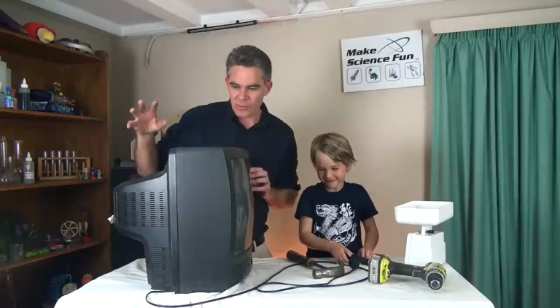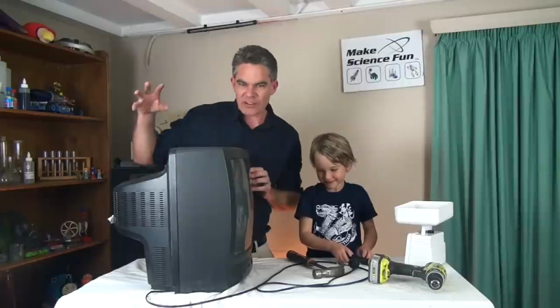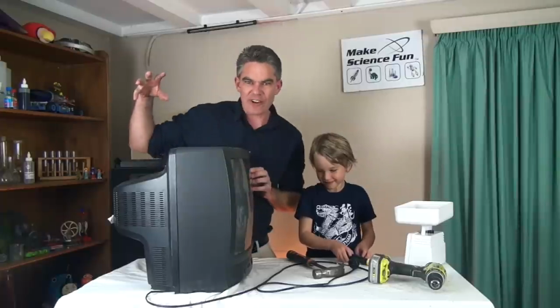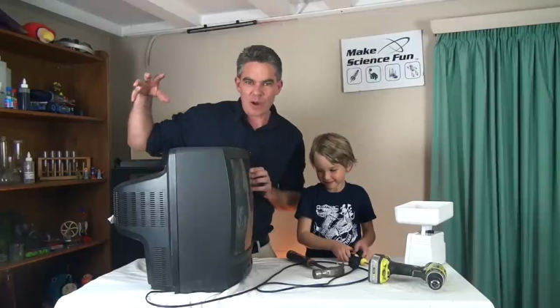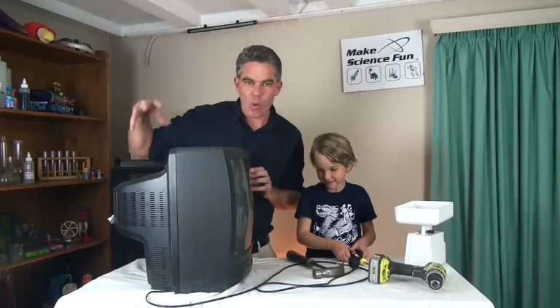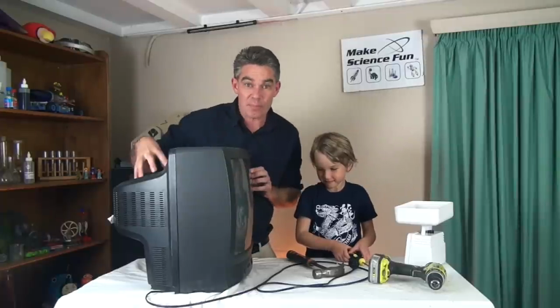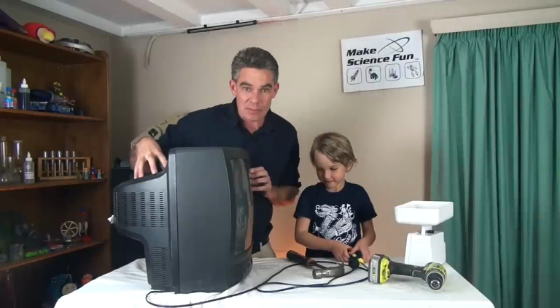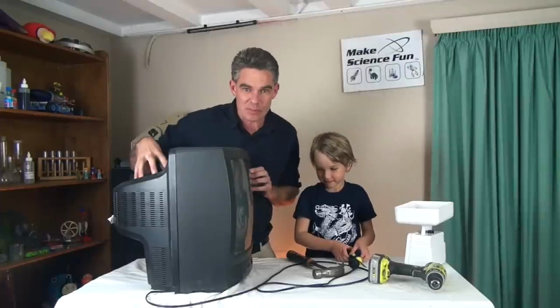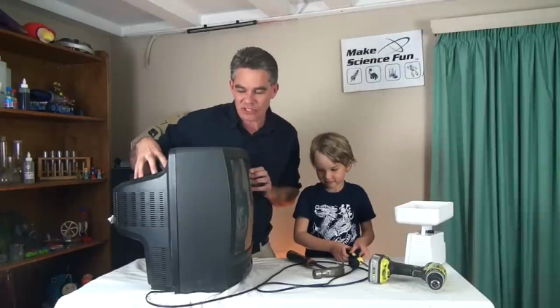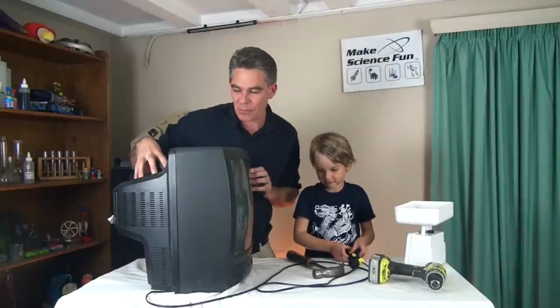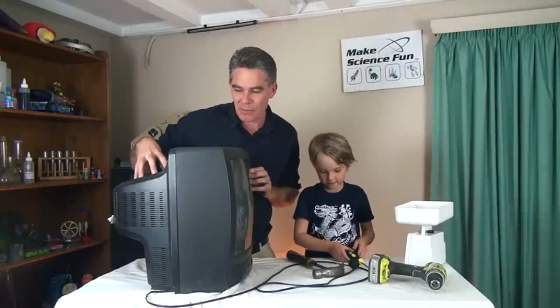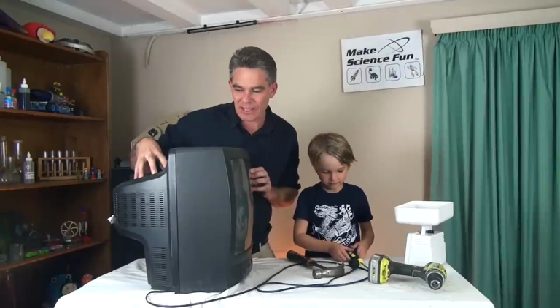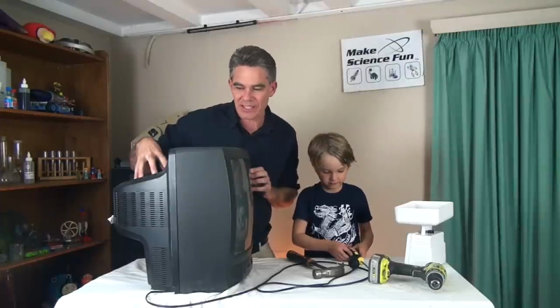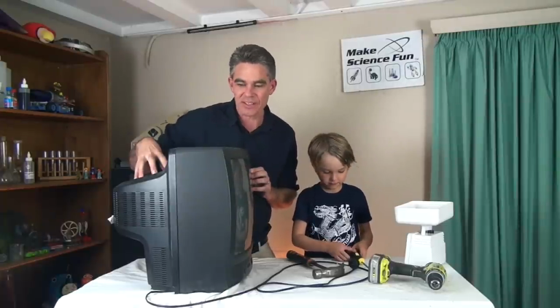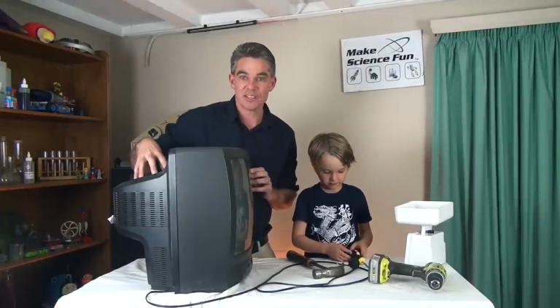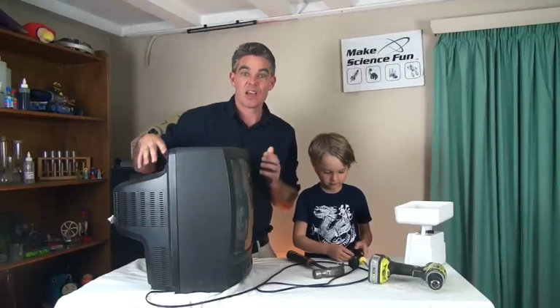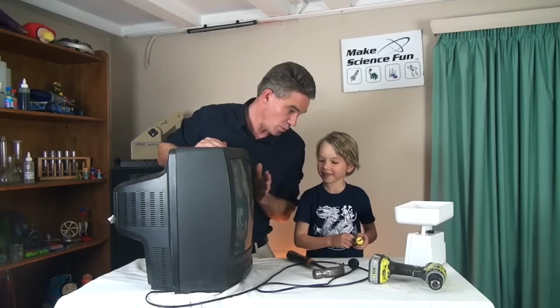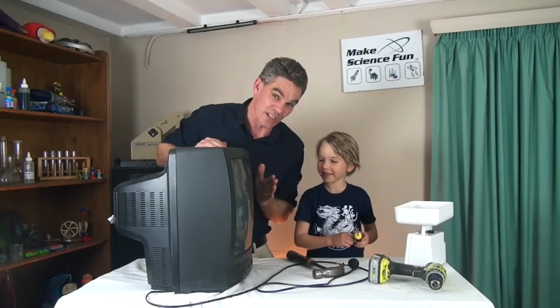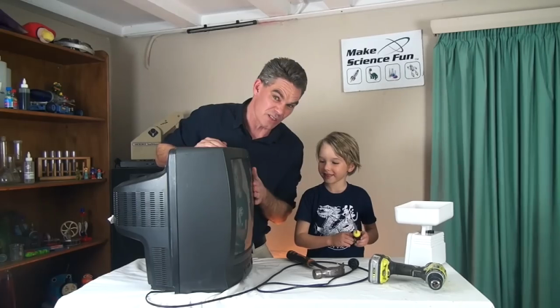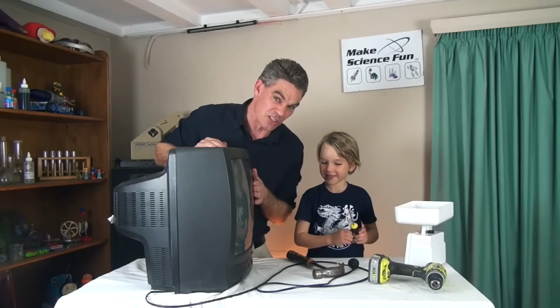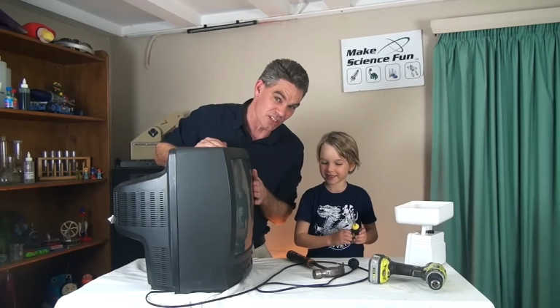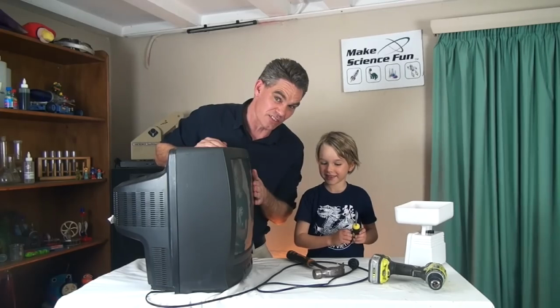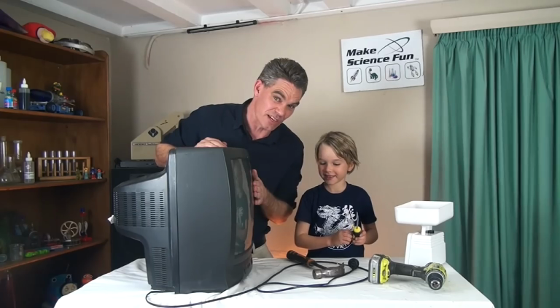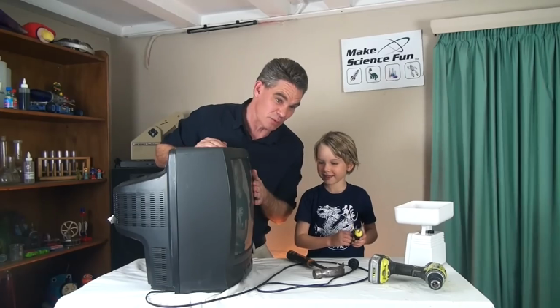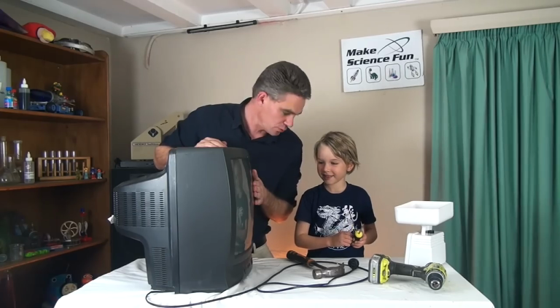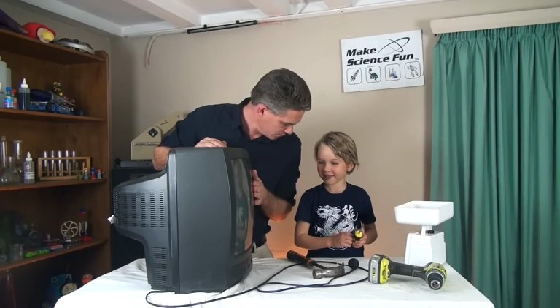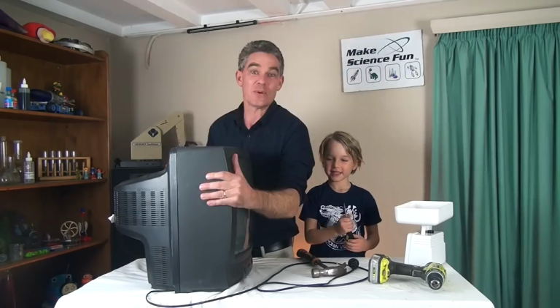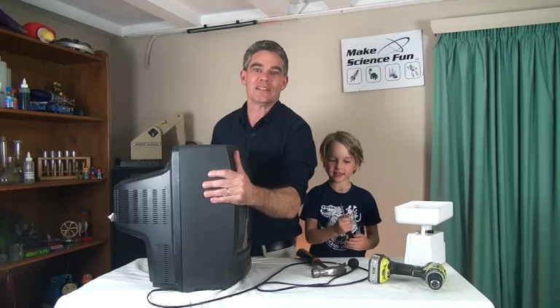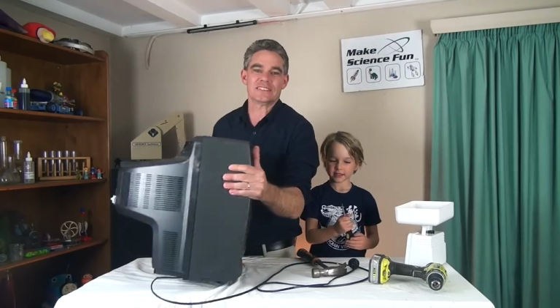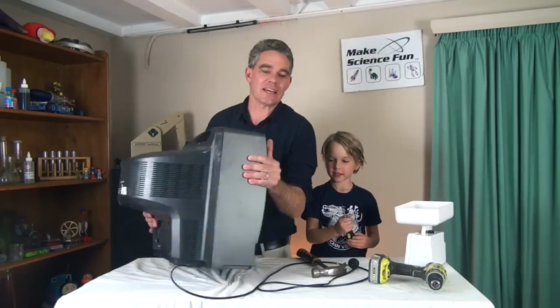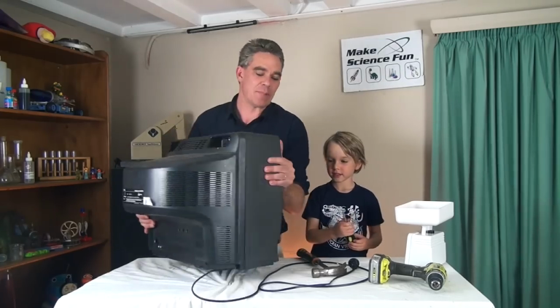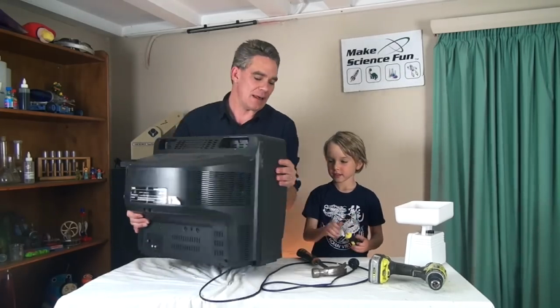So we're going to find out why people smash open the back of TVs. We're going to smash the TV up too. Well, let's take it apart.